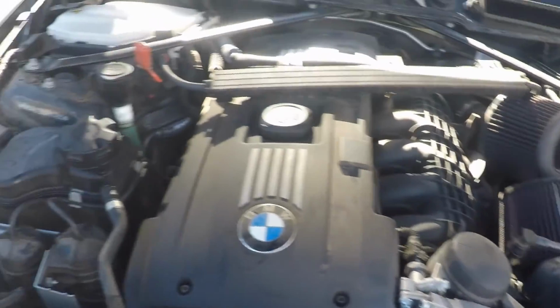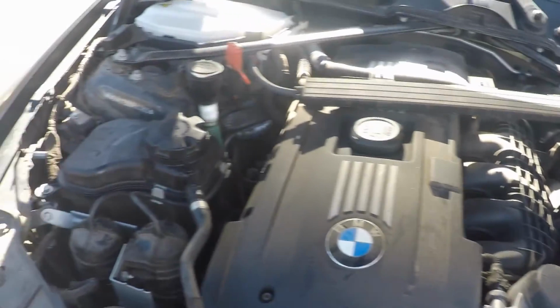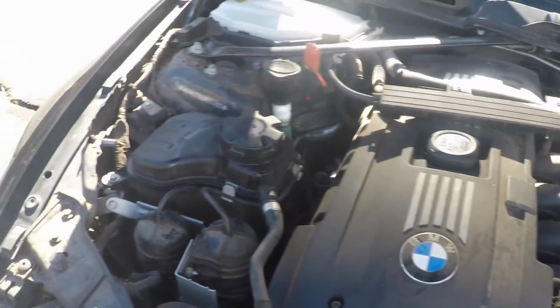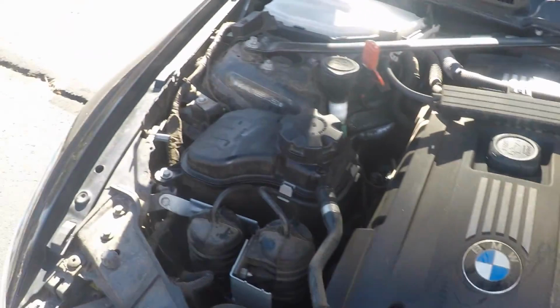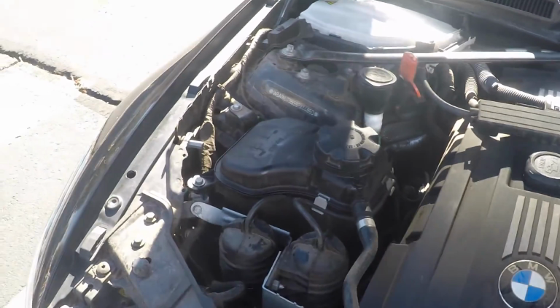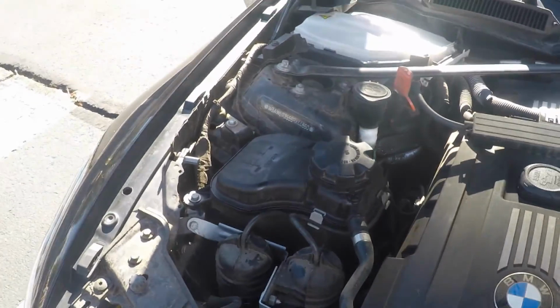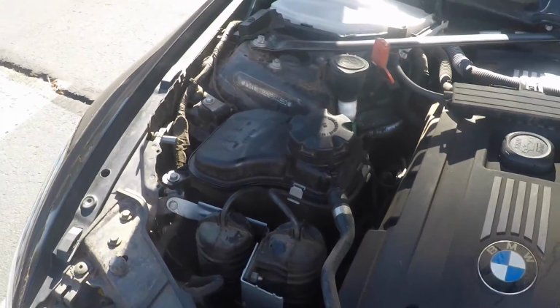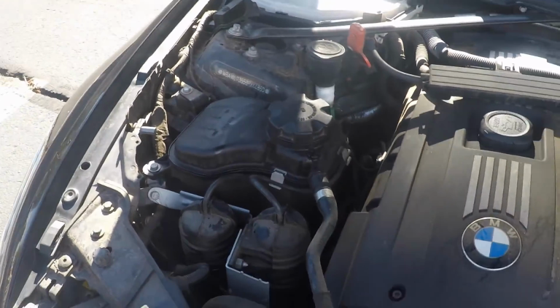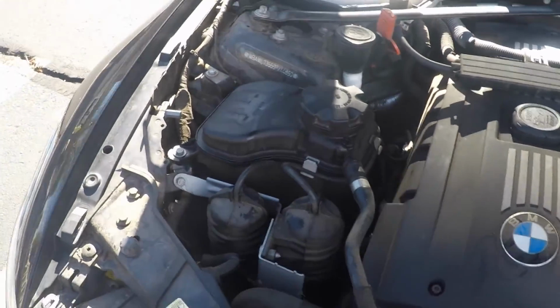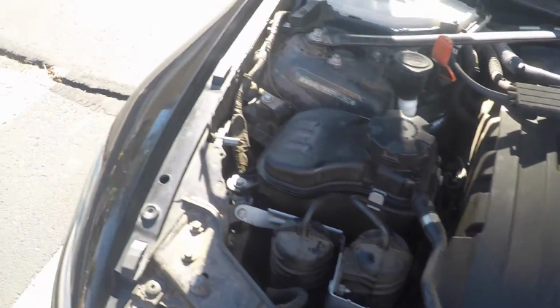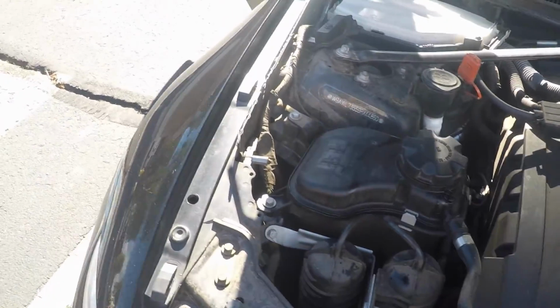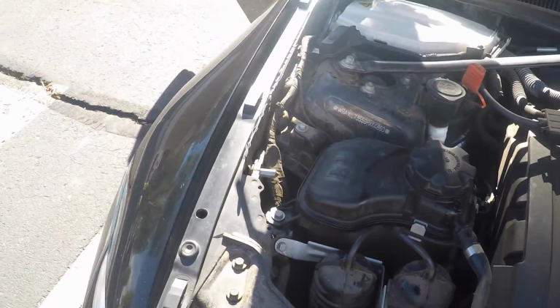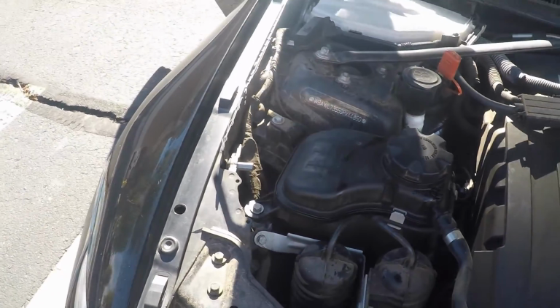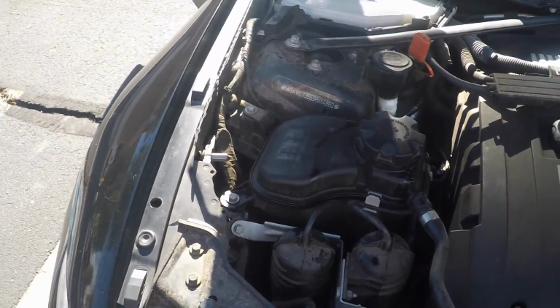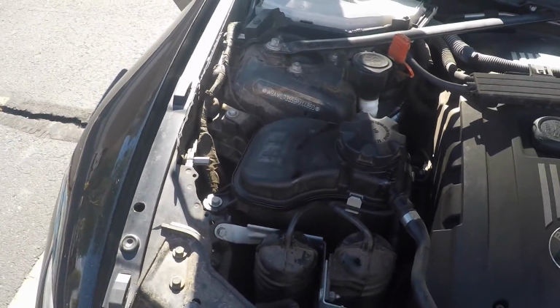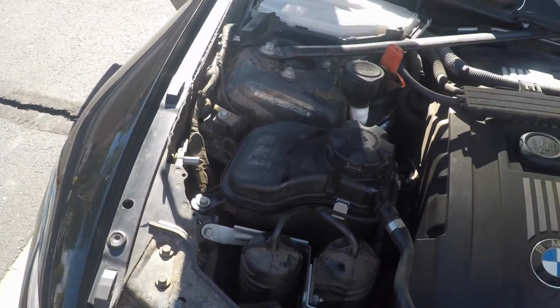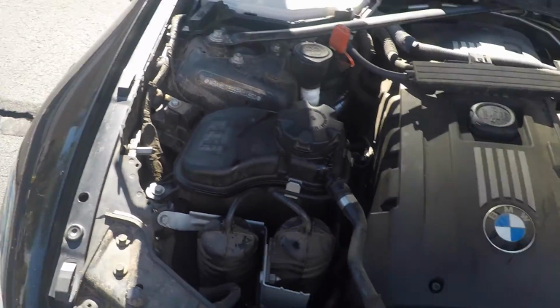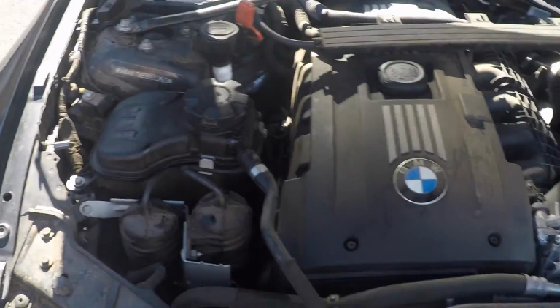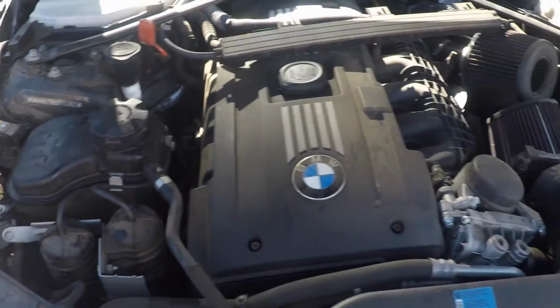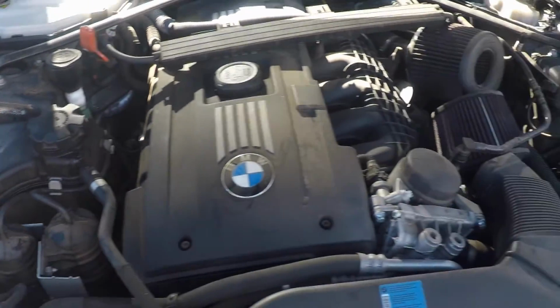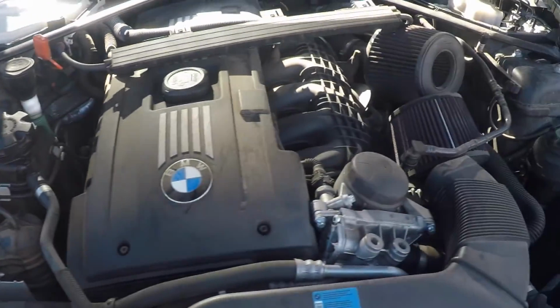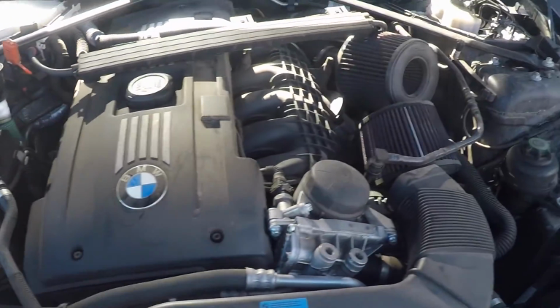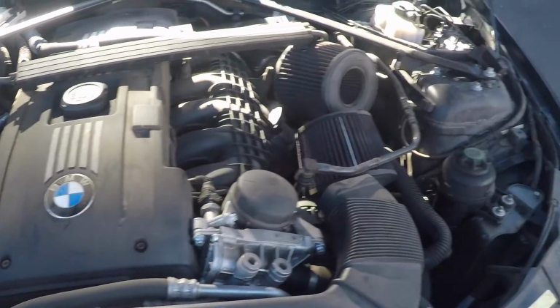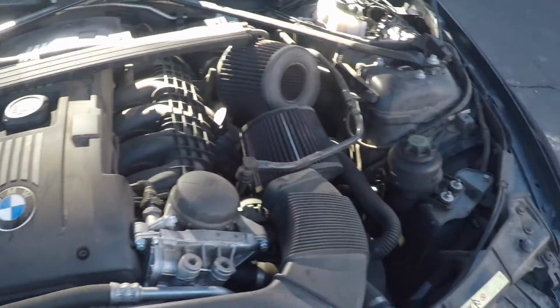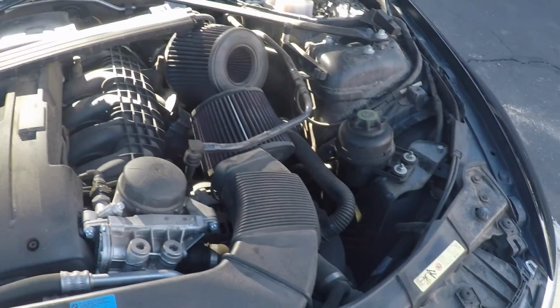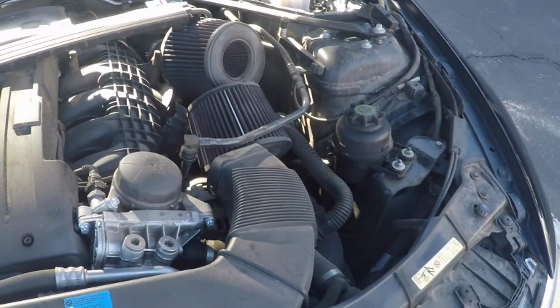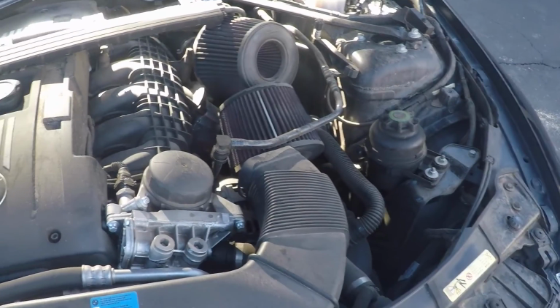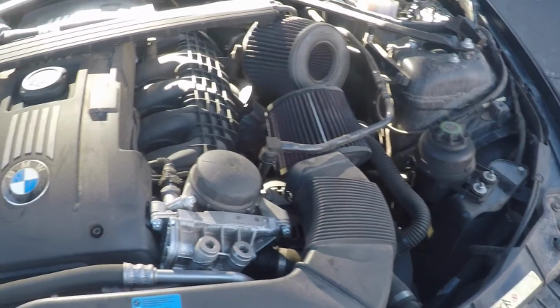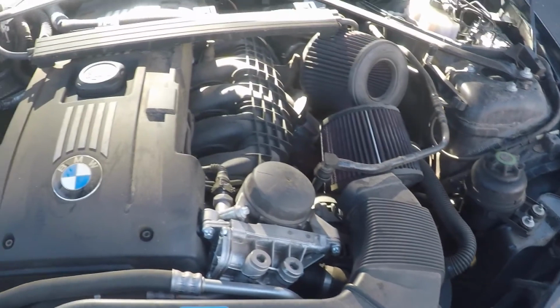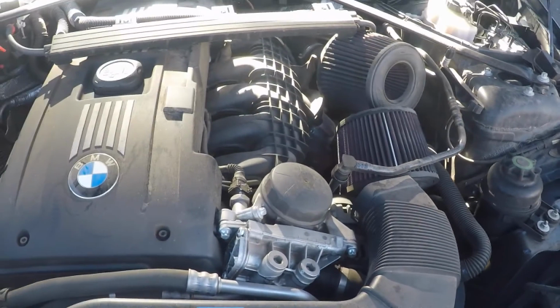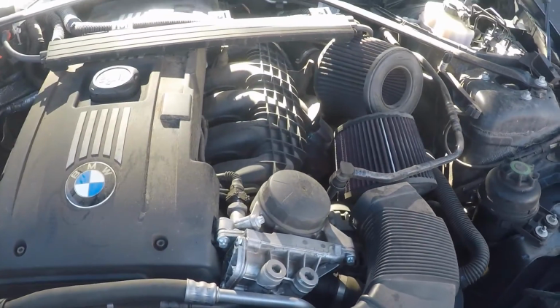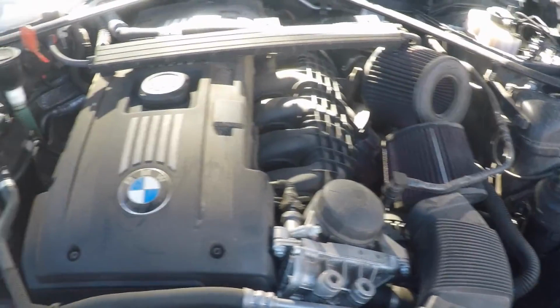My engine bay is really dirty — I just cleaned it like a month ago, but I live in Arizona, so it's a struggle.